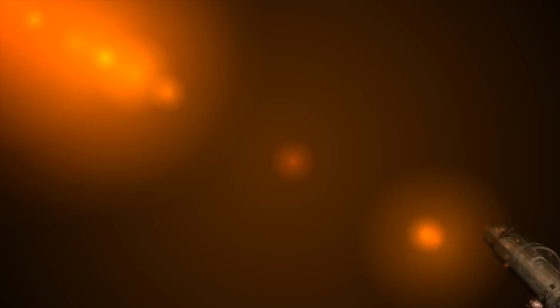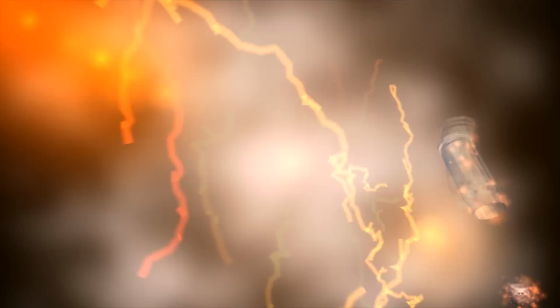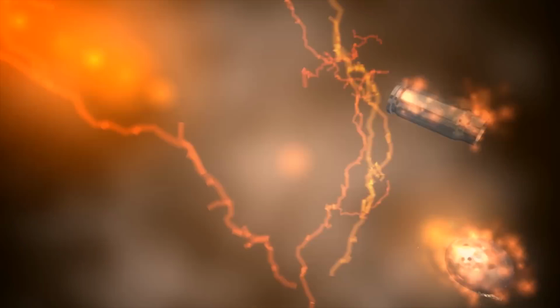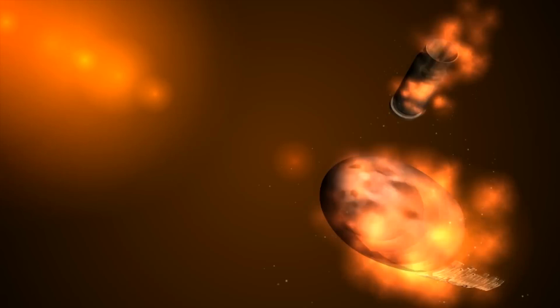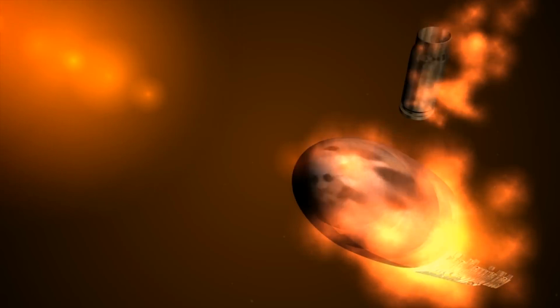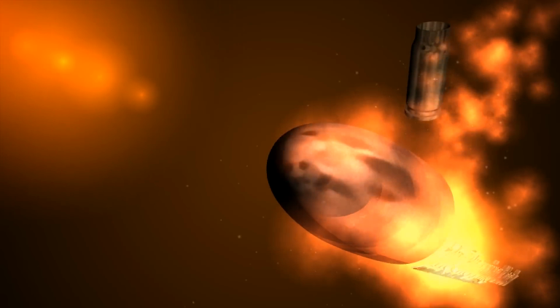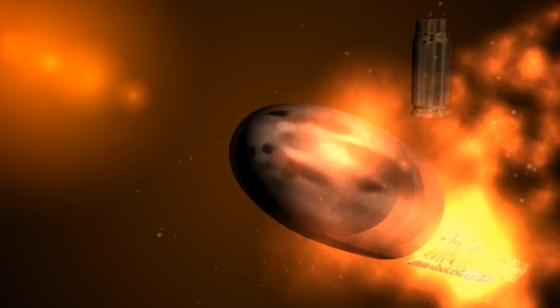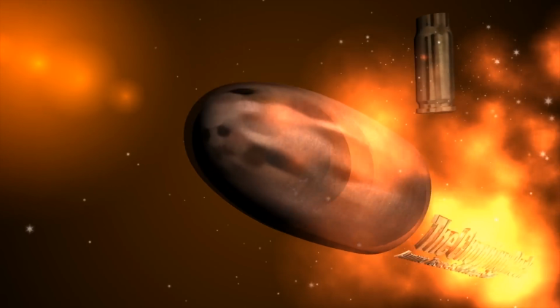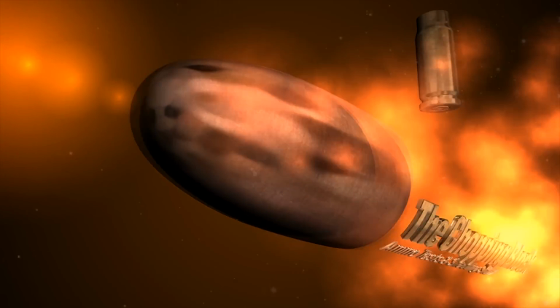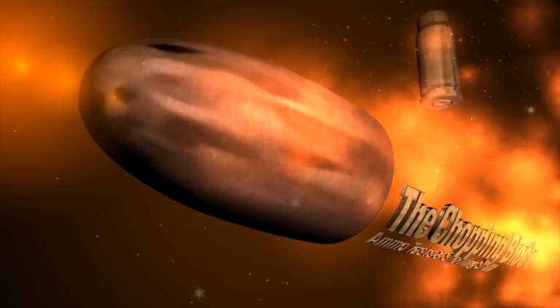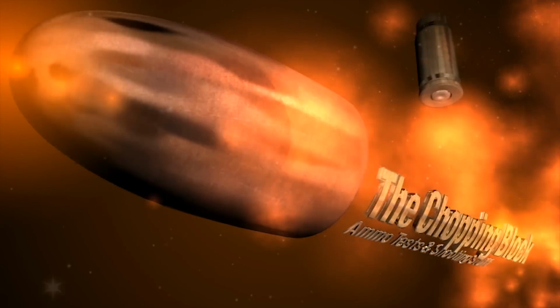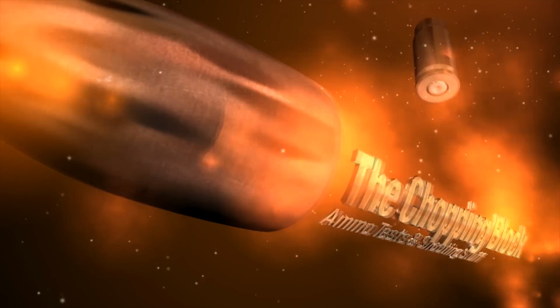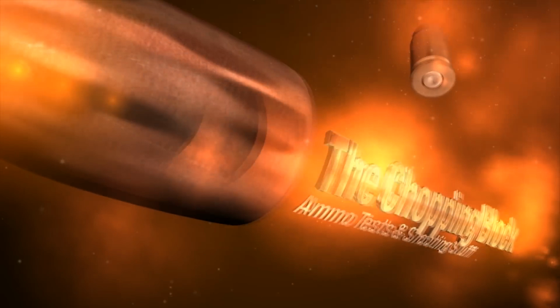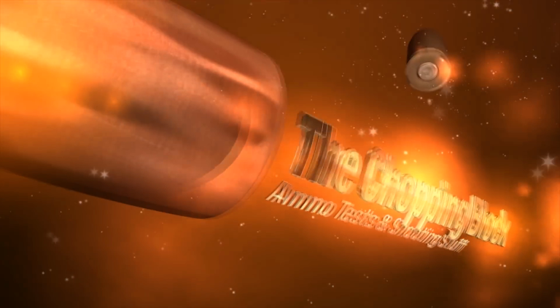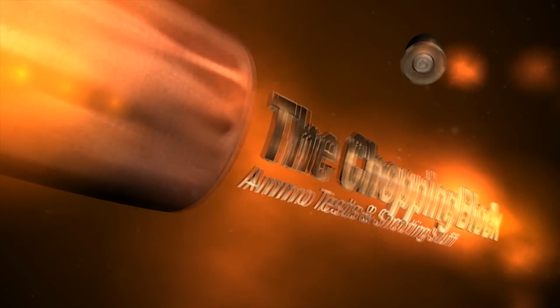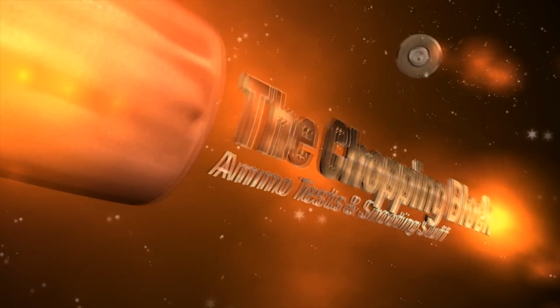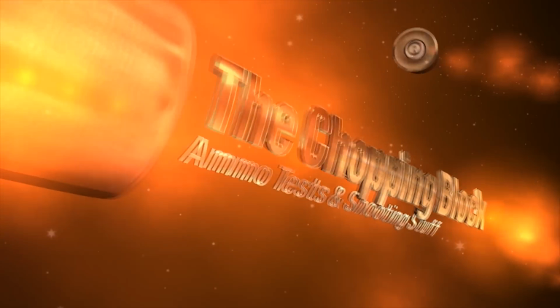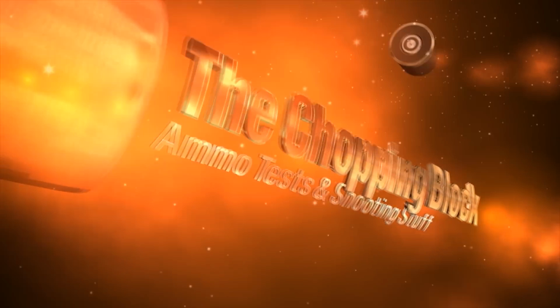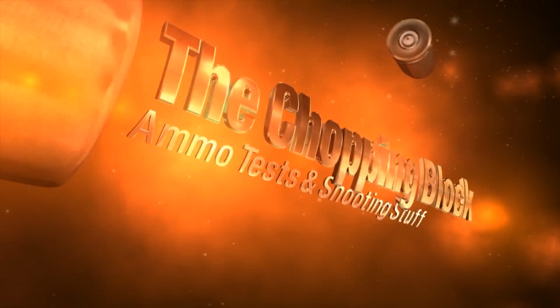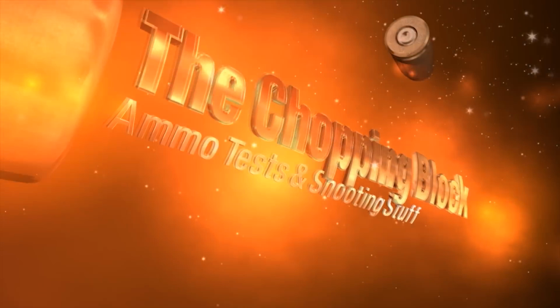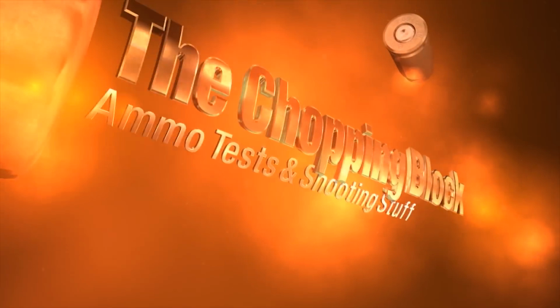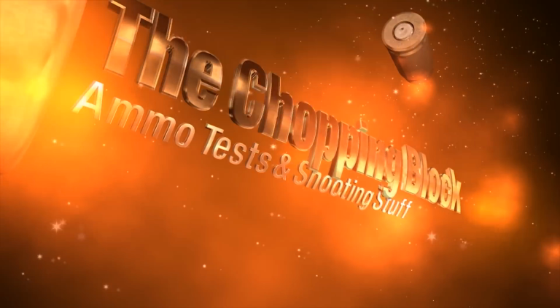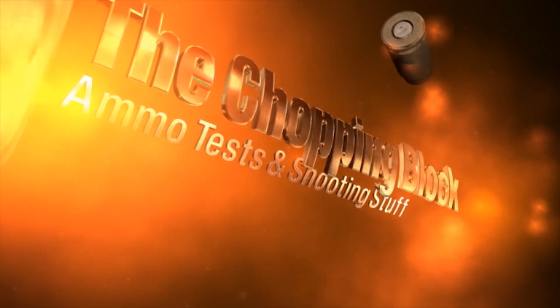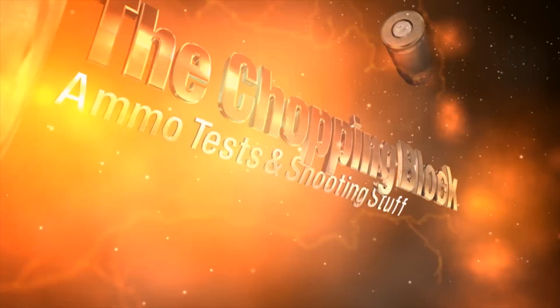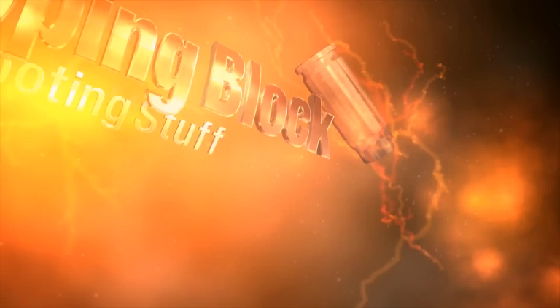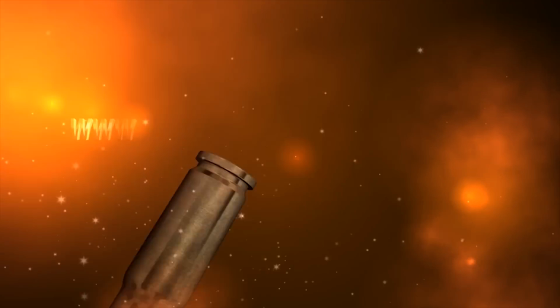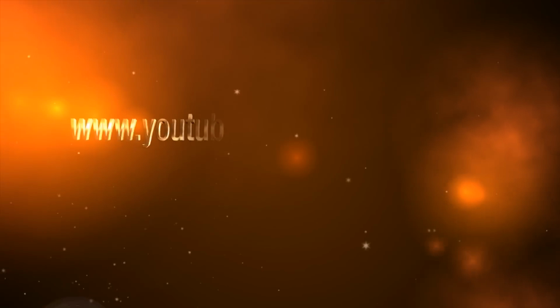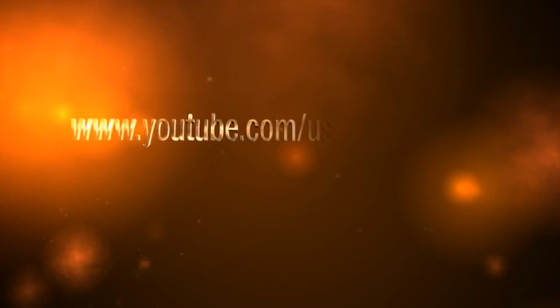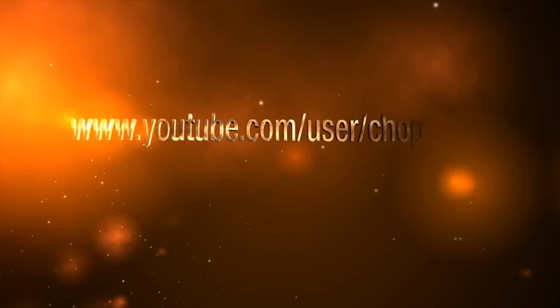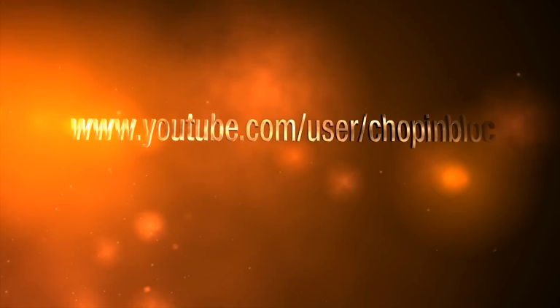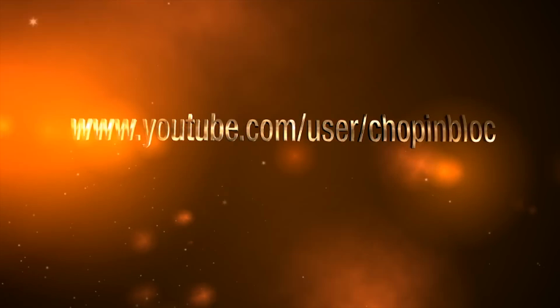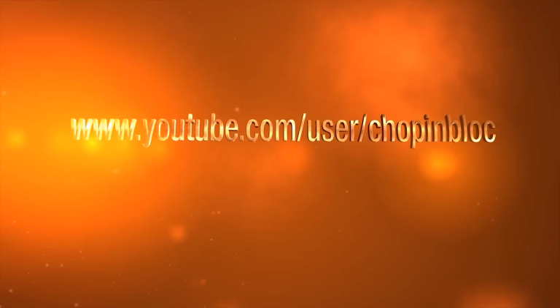This is going to be .357 mag, 158 grain jacketed soft point, fired from a Smith & Wesson Model 13 with a 4 inch barrel.